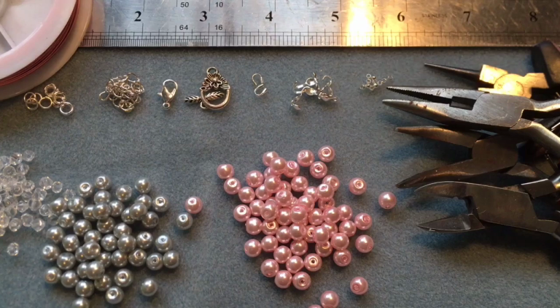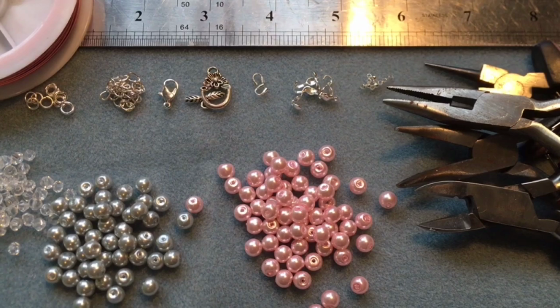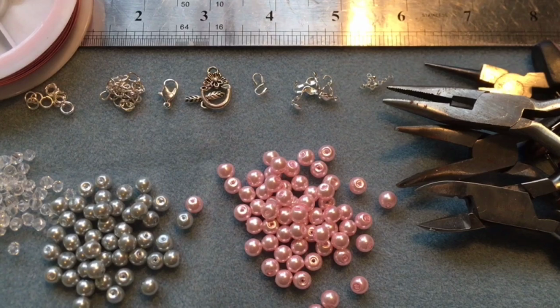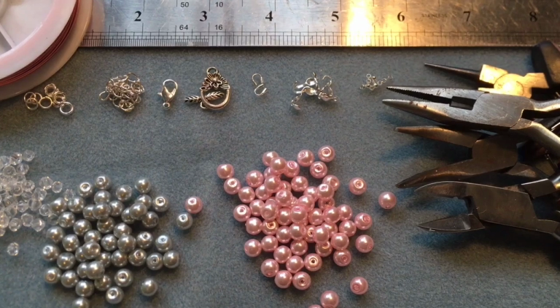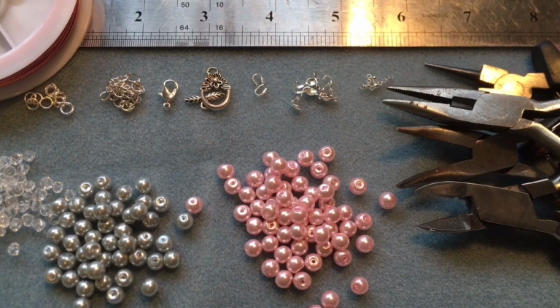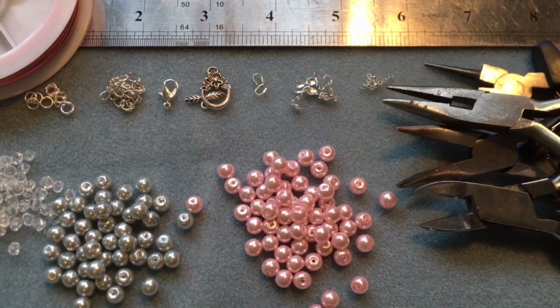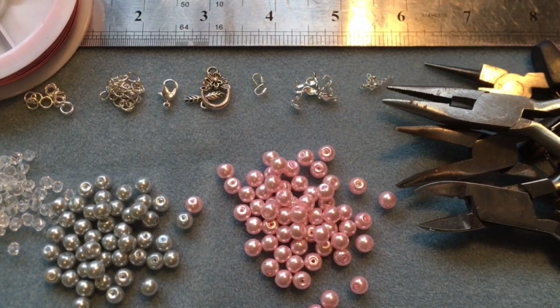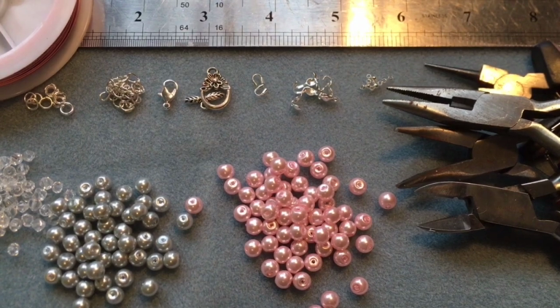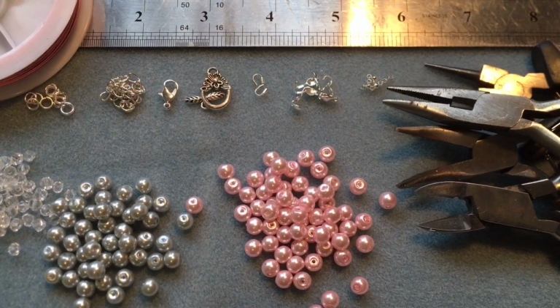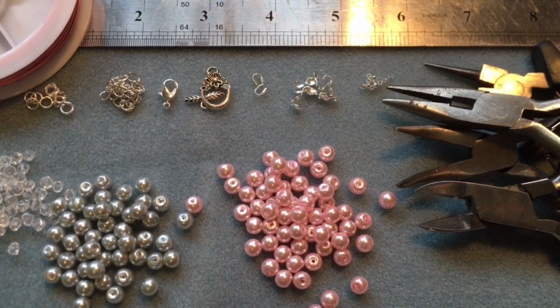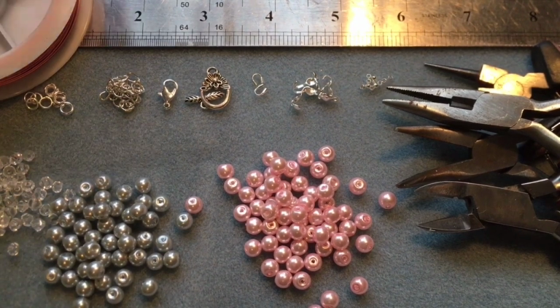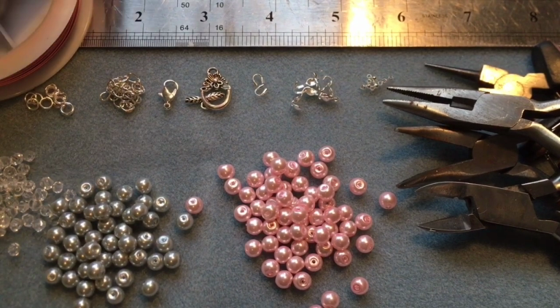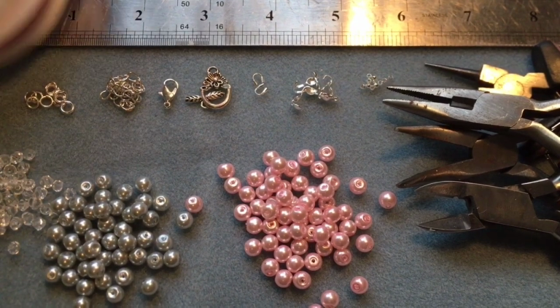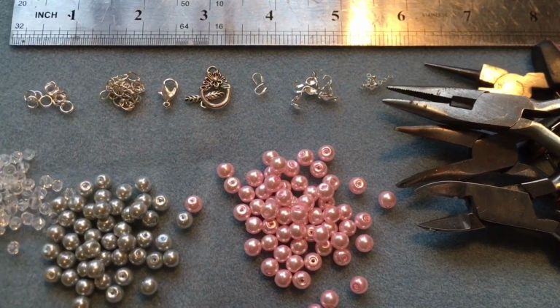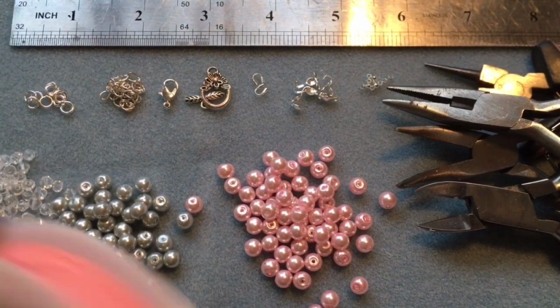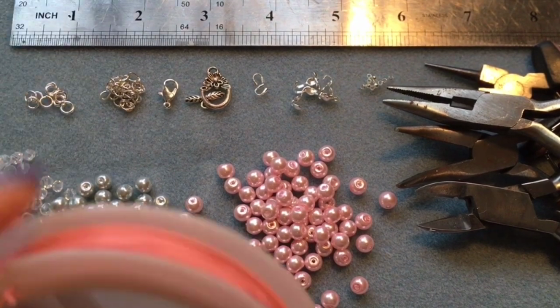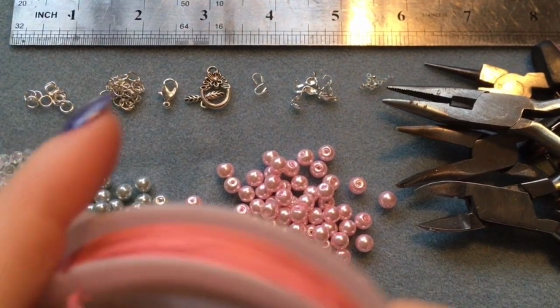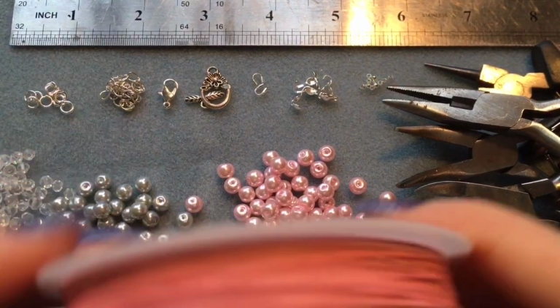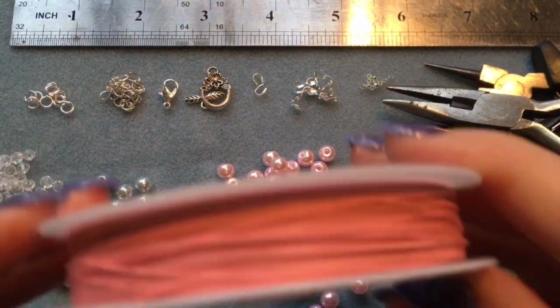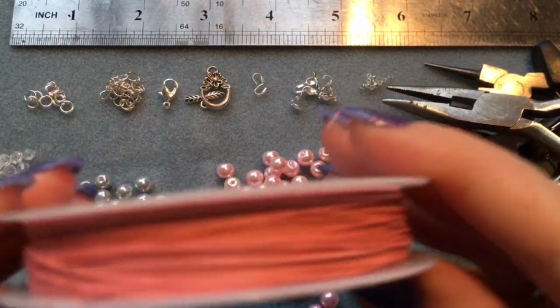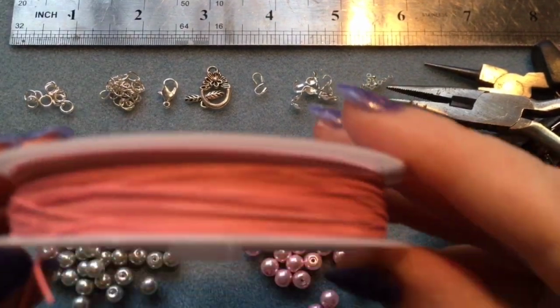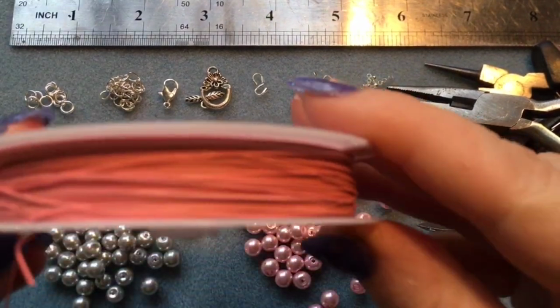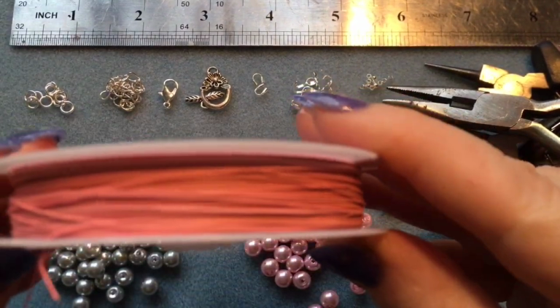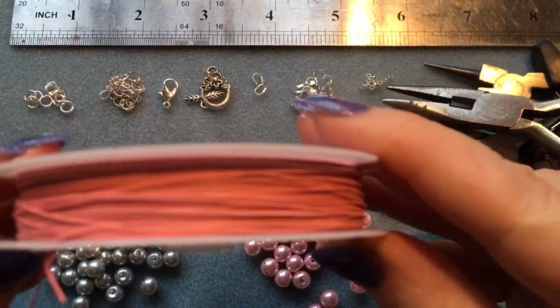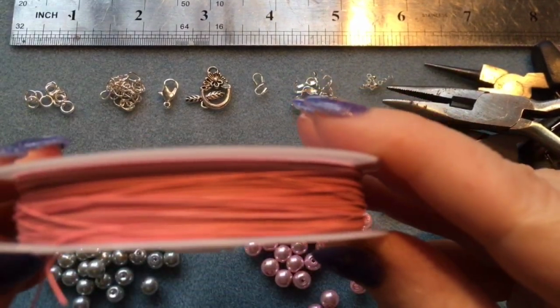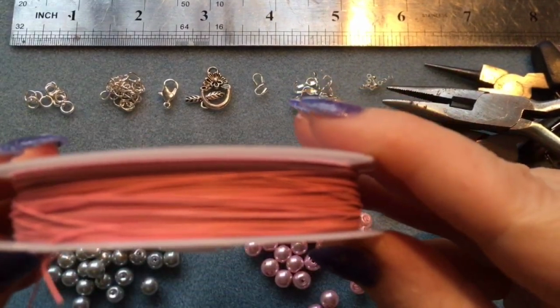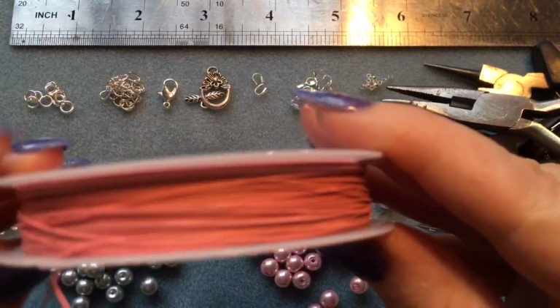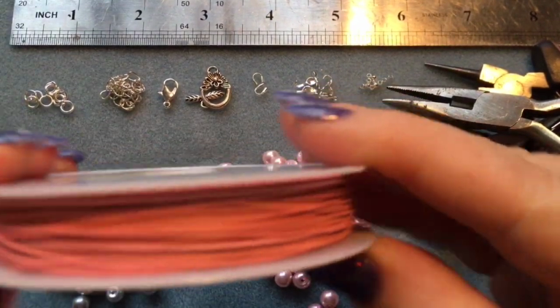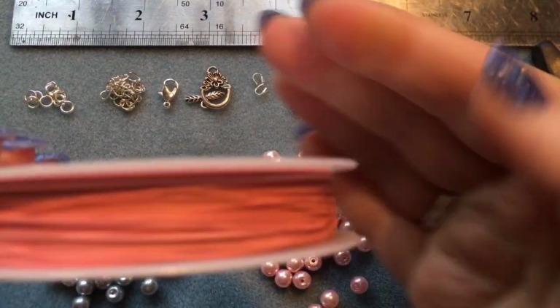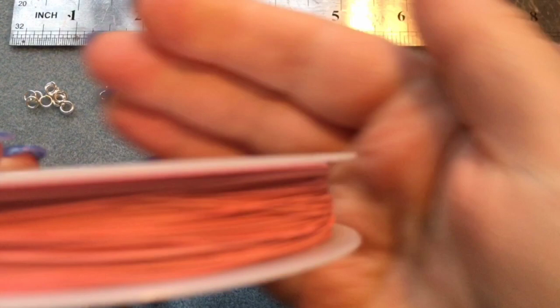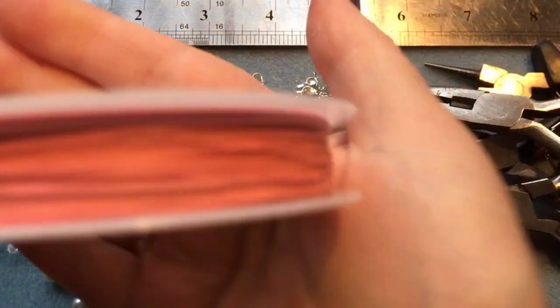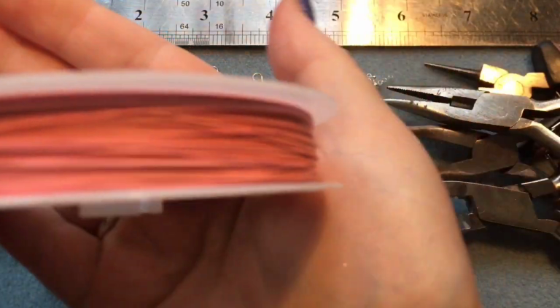Hello and welcome back to my YouTube channel. Today I'm going to show you how to make a beaded bracelet.